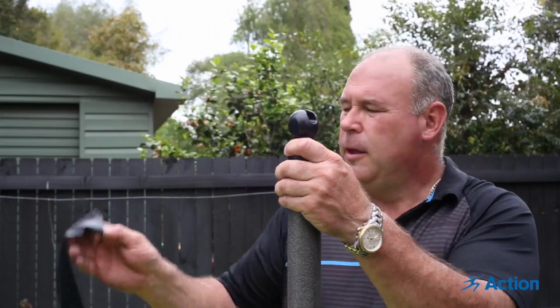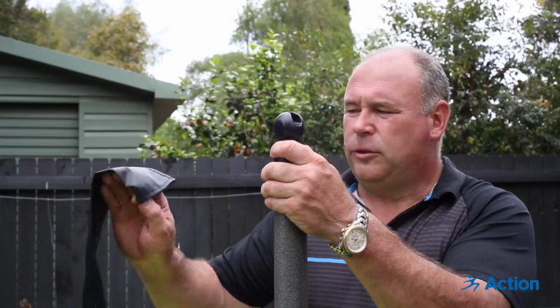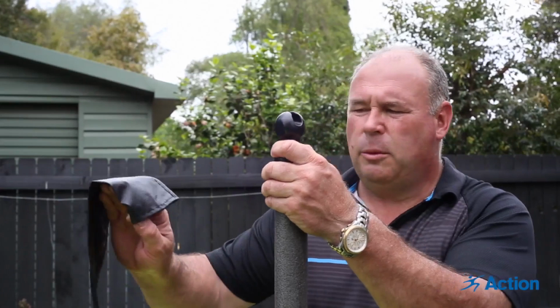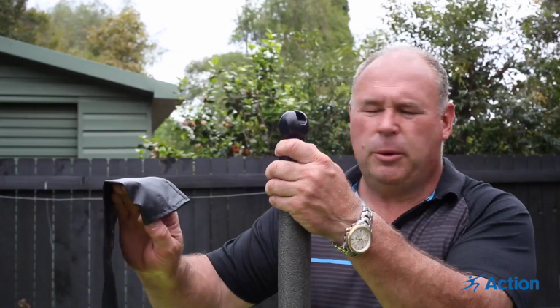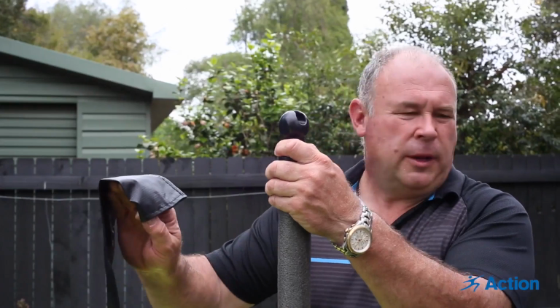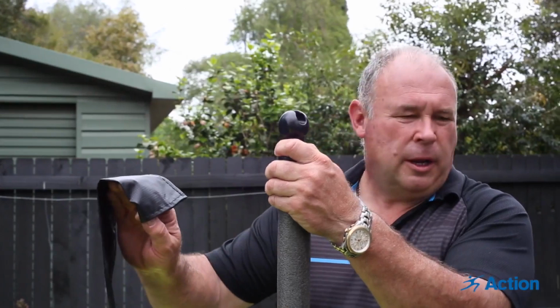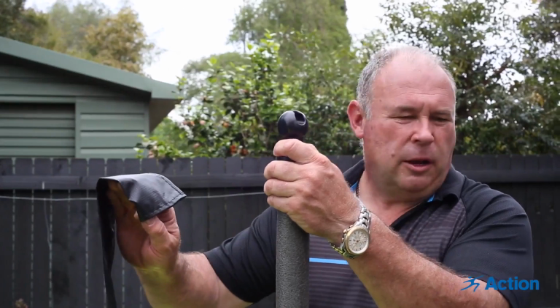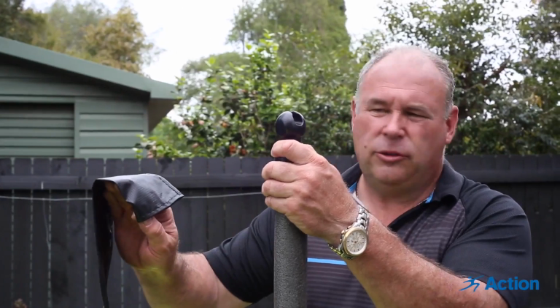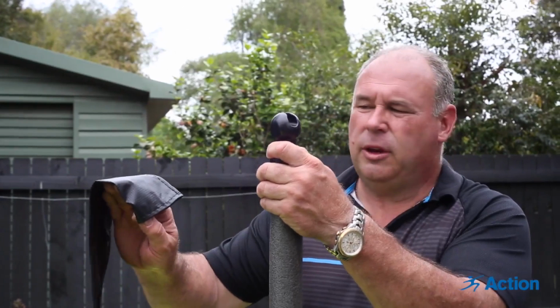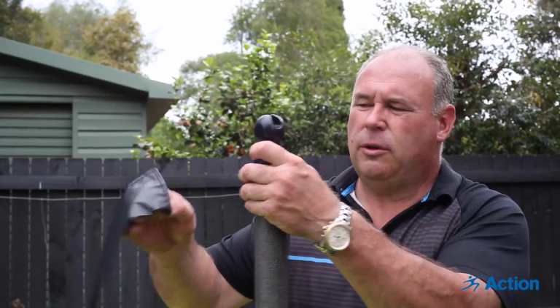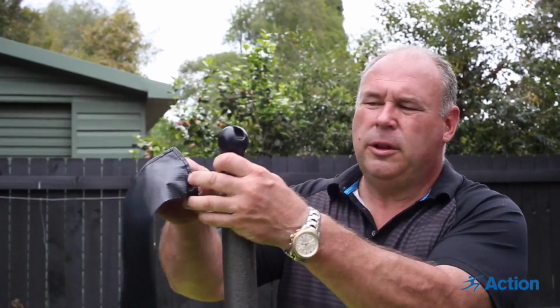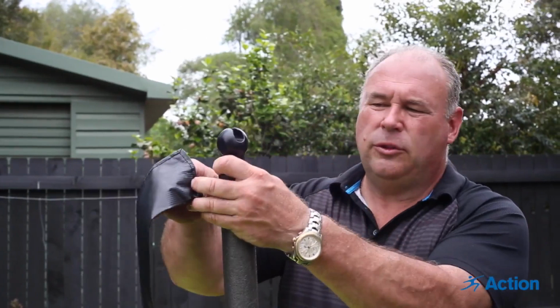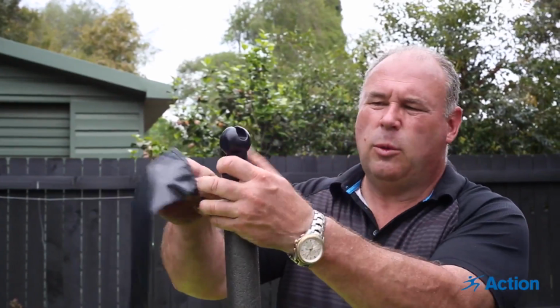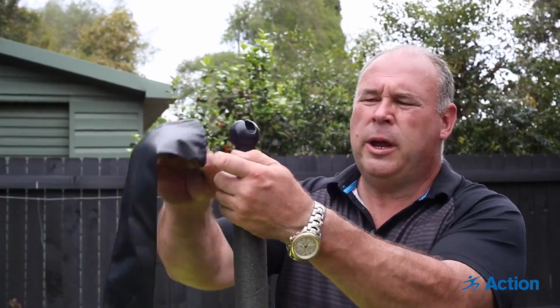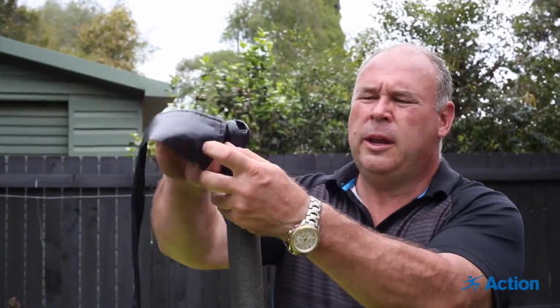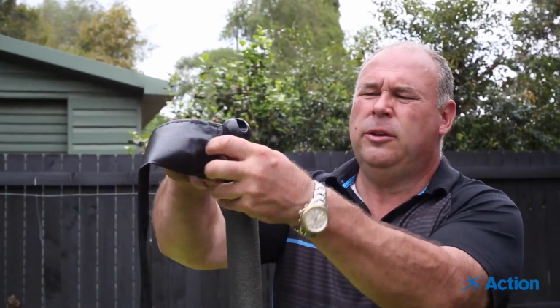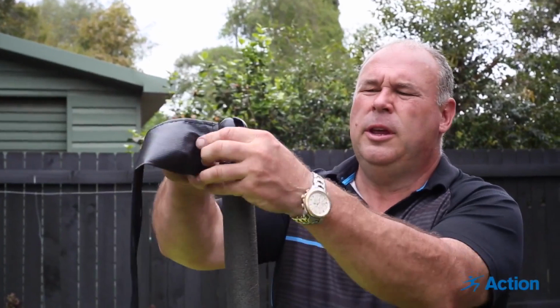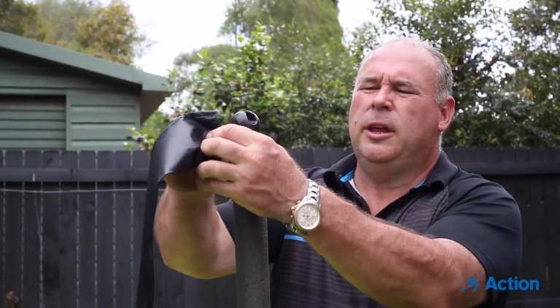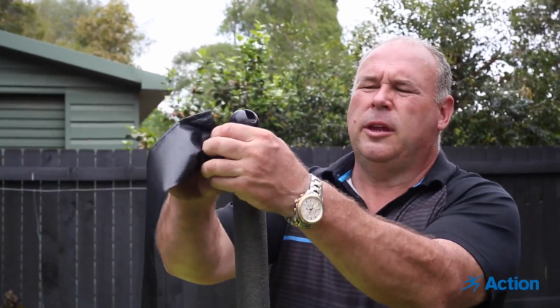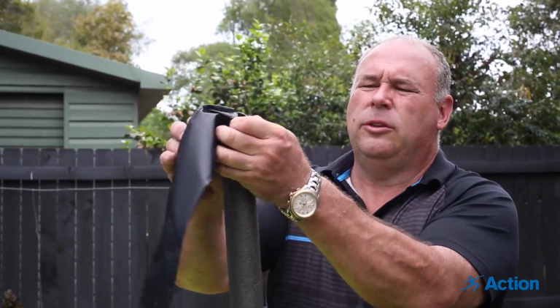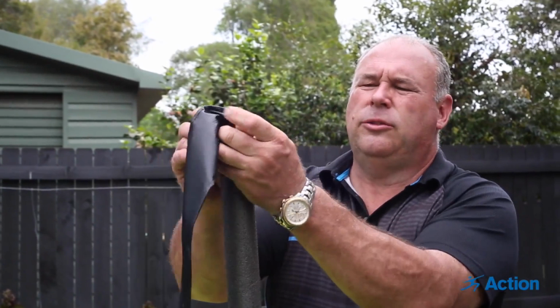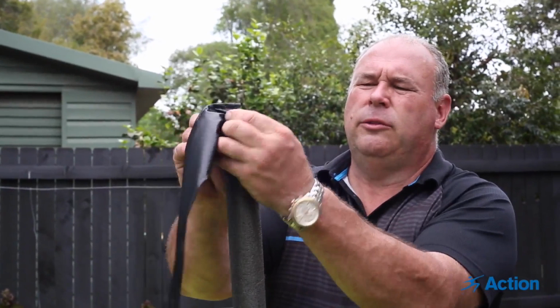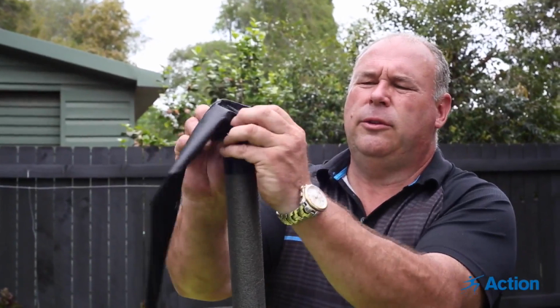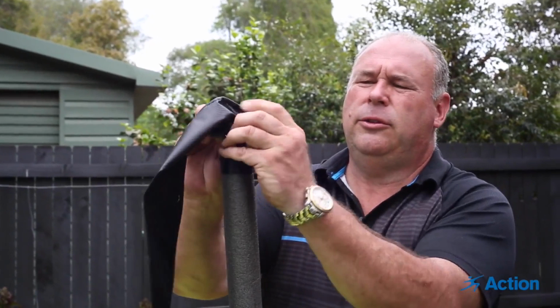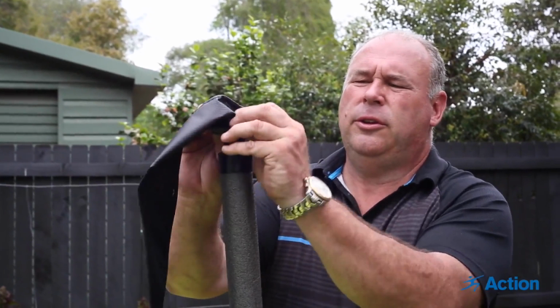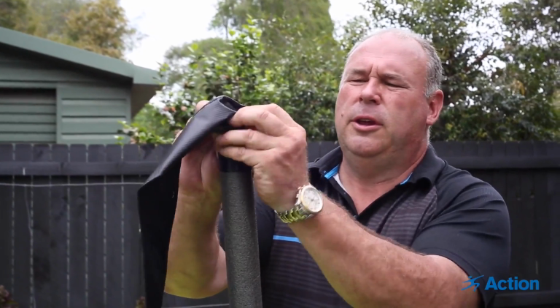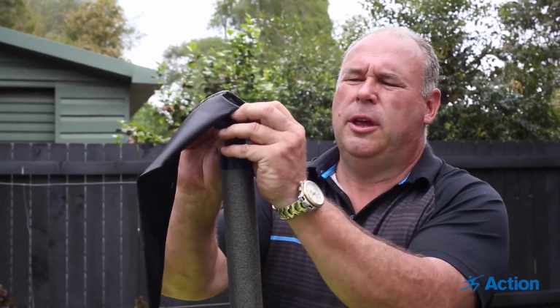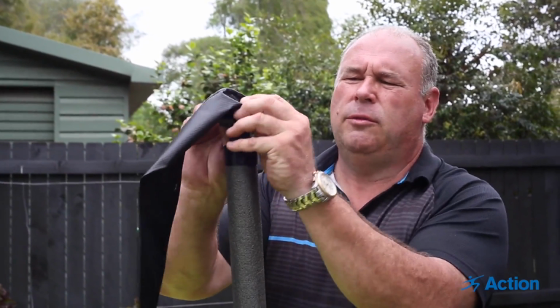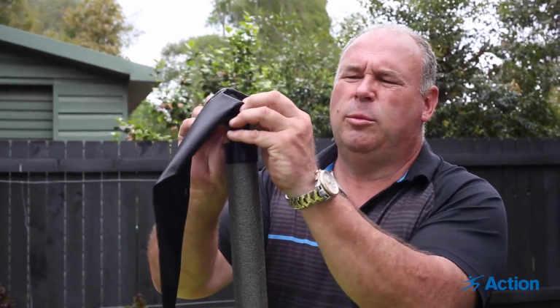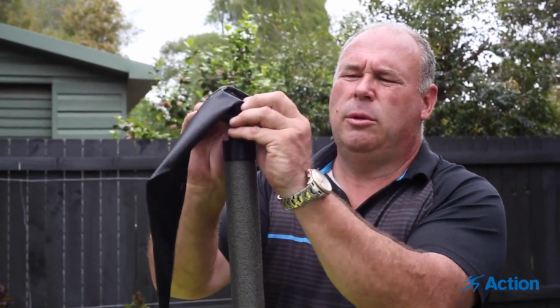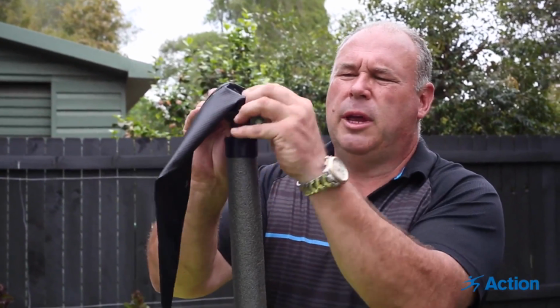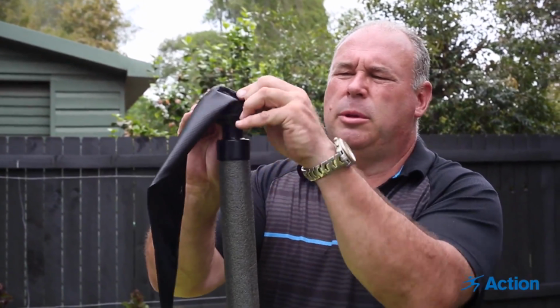When putting the enclosure sleeve on, there is a wide end — that goes on first, over the ball cap.